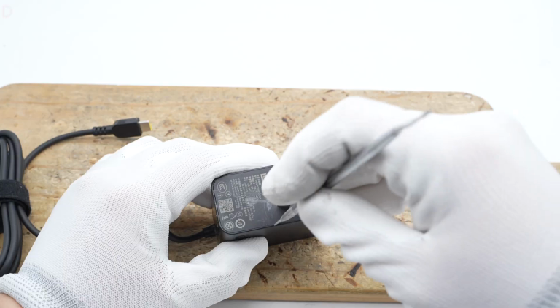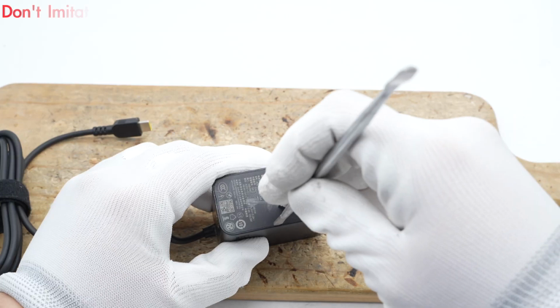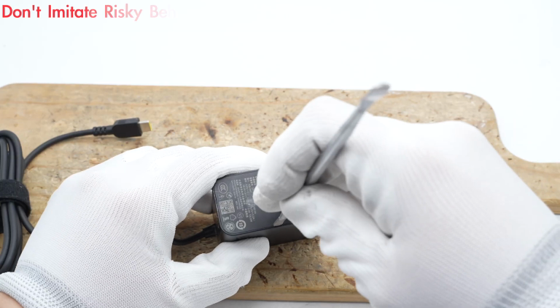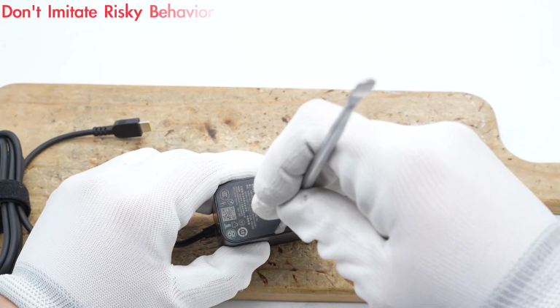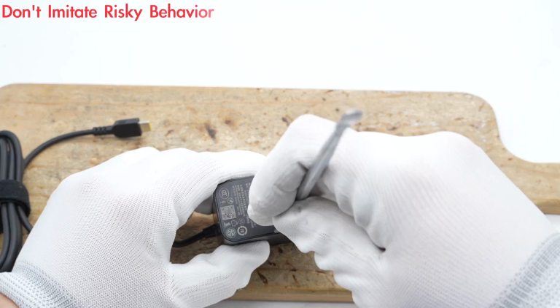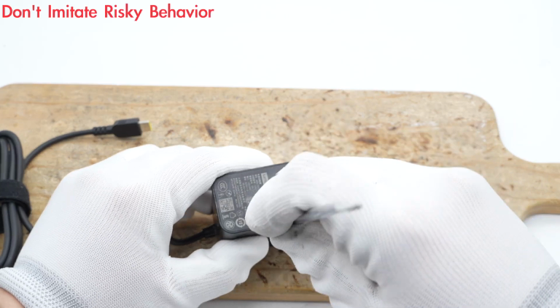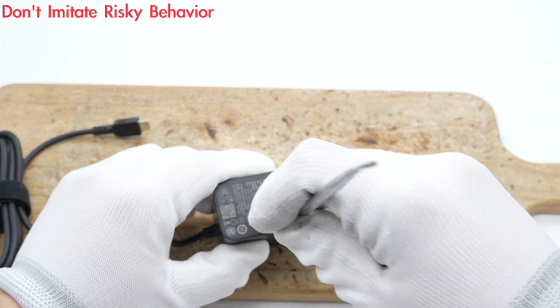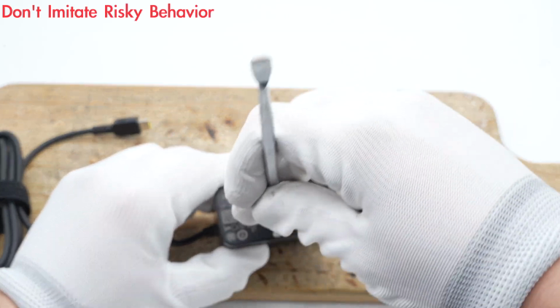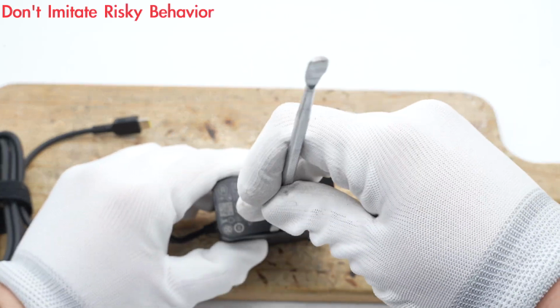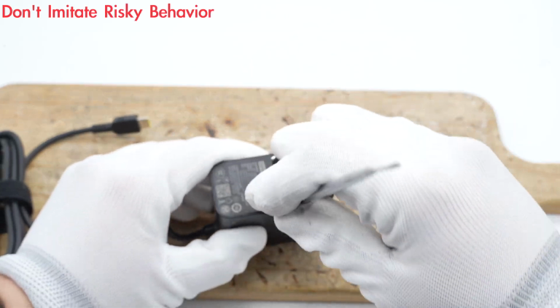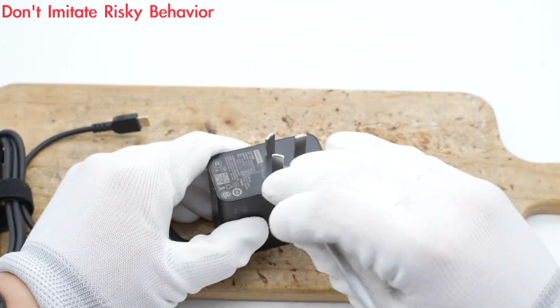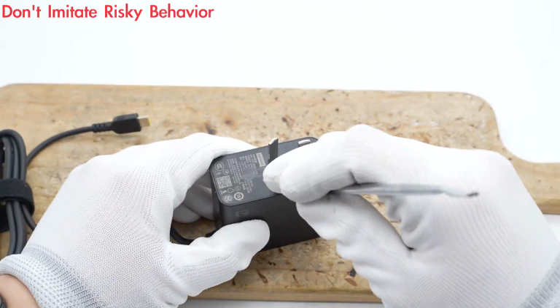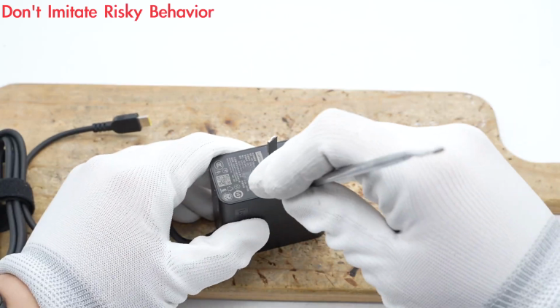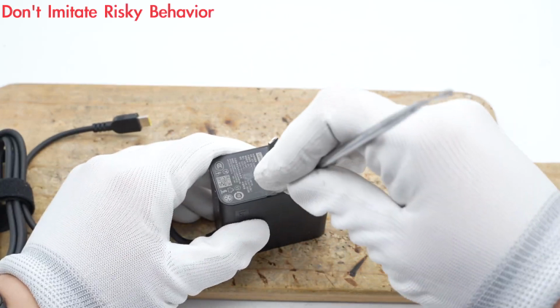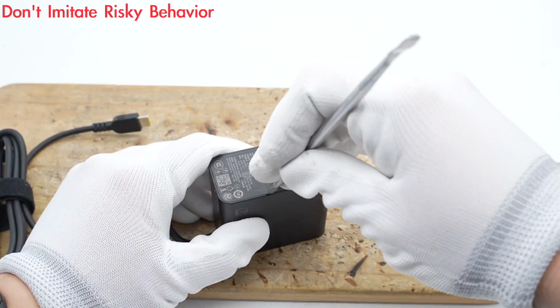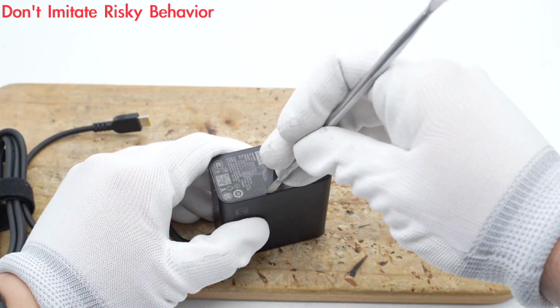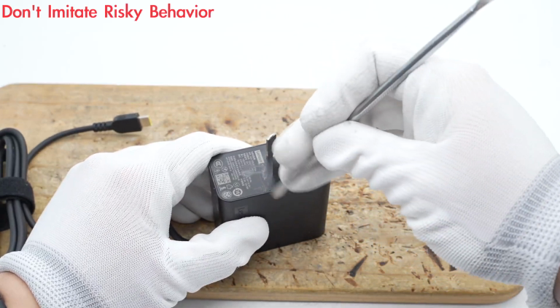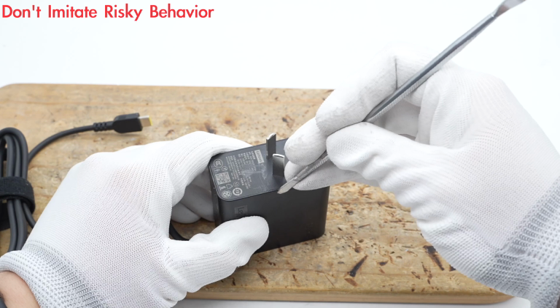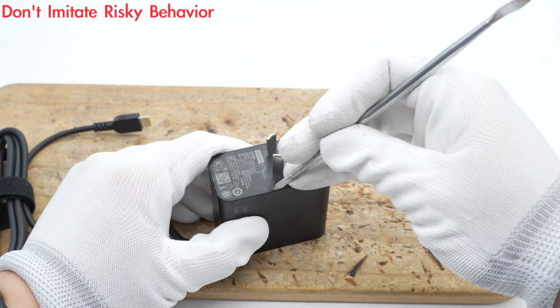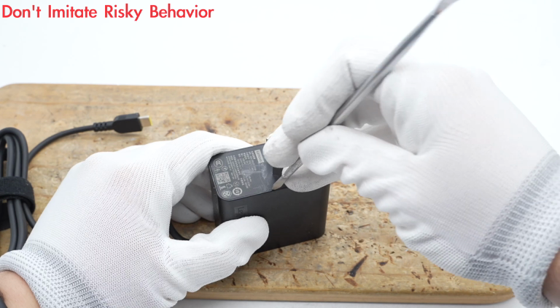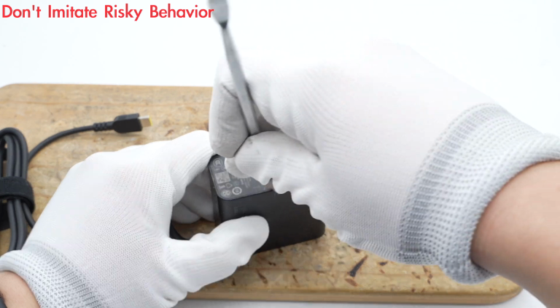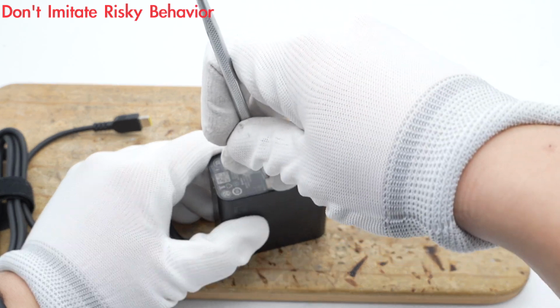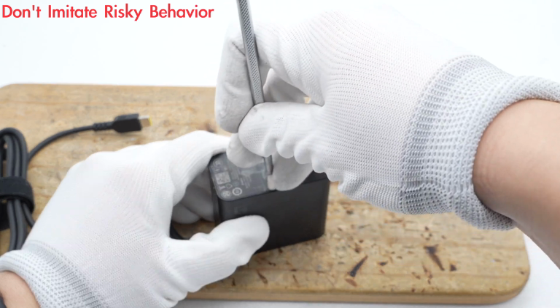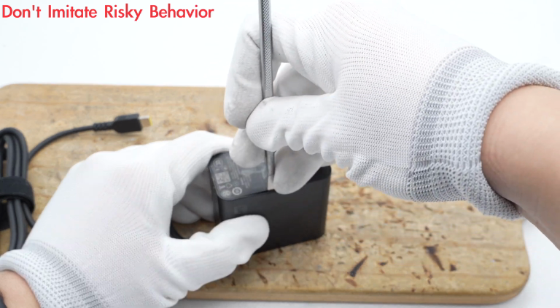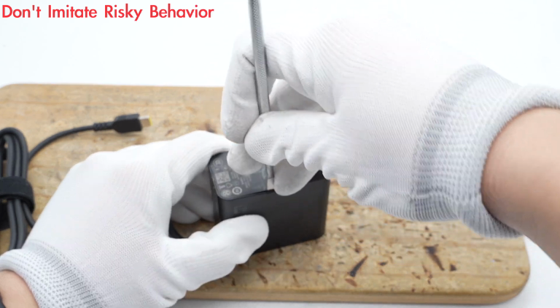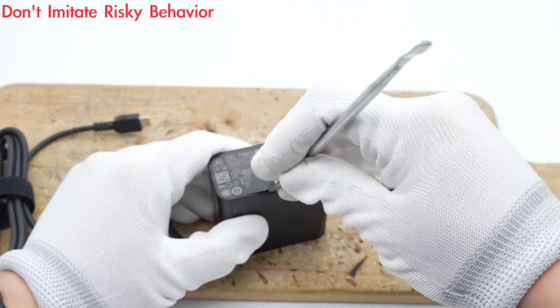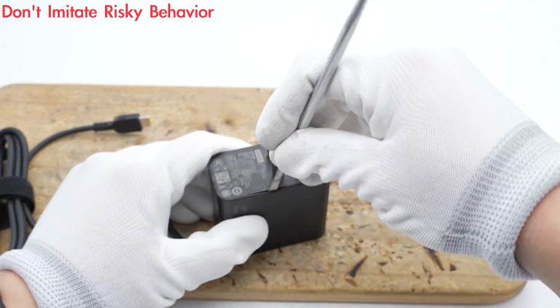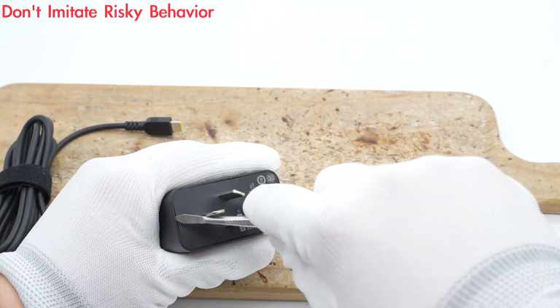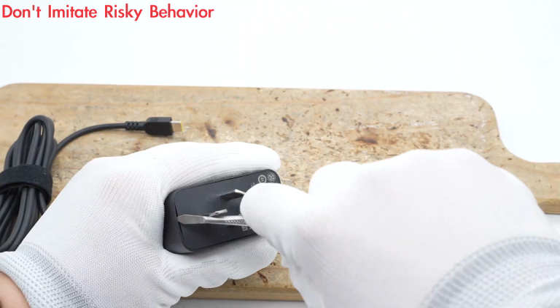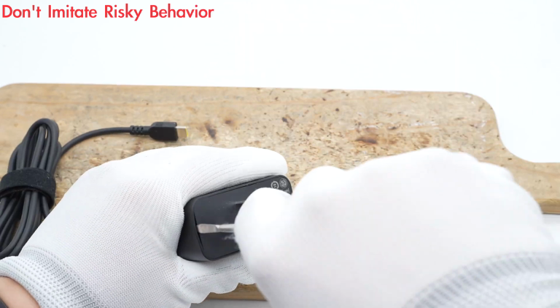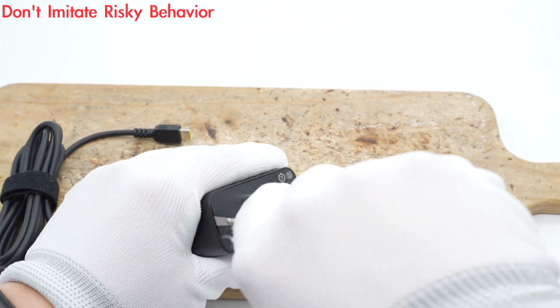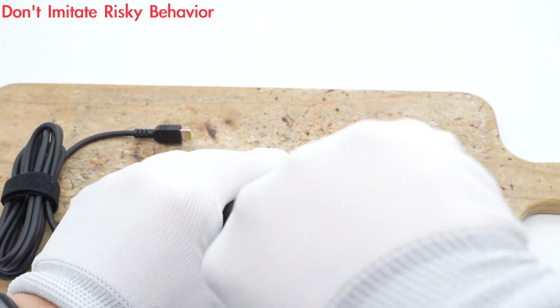Next, let's start to take it apart to see its internal components and structure. First, remove the input and output covers.